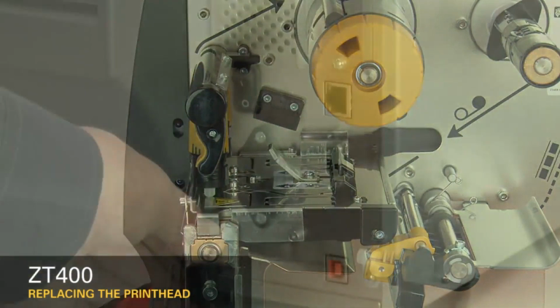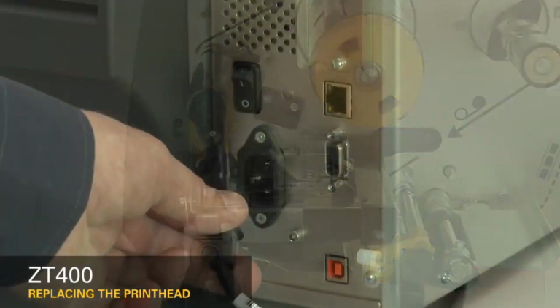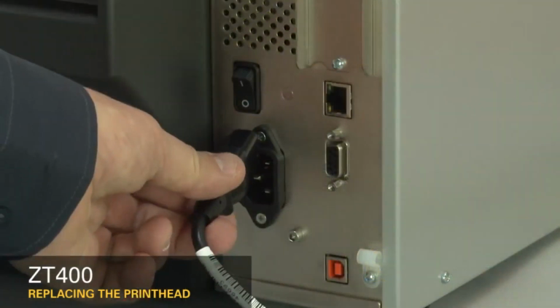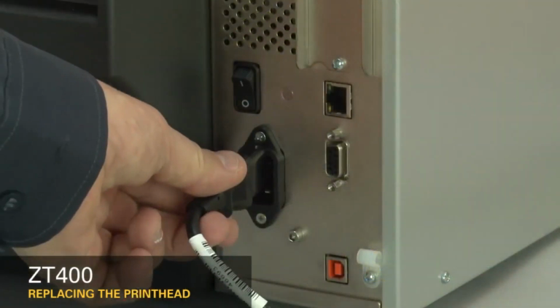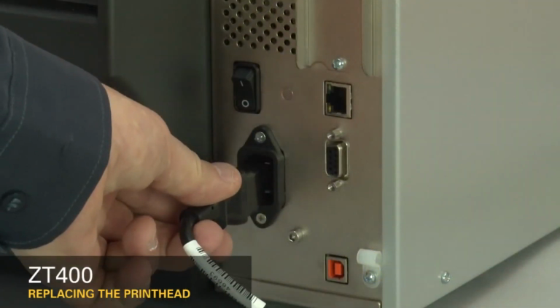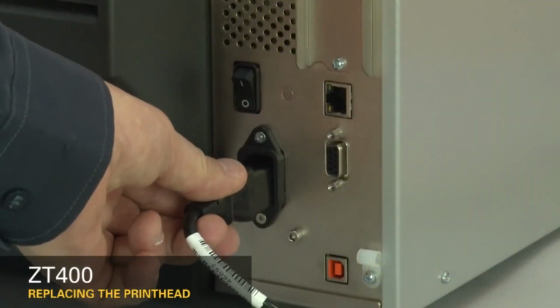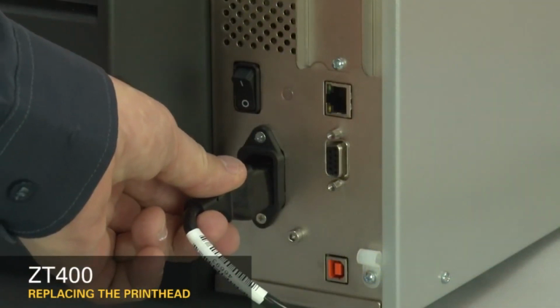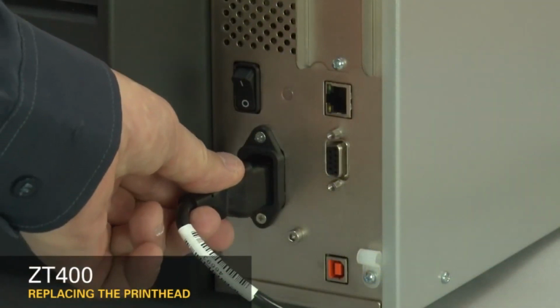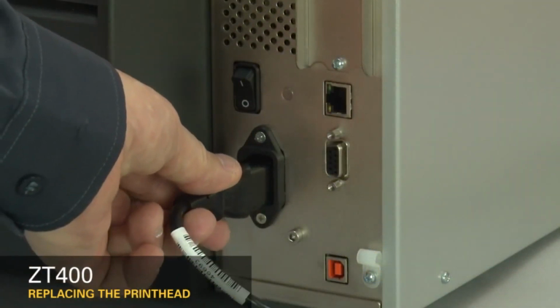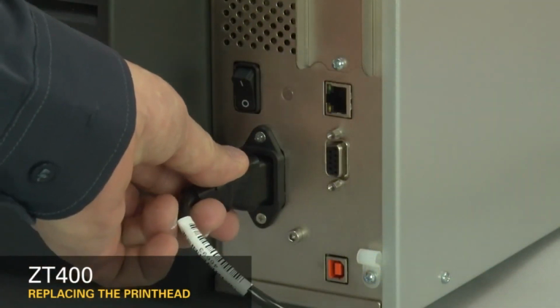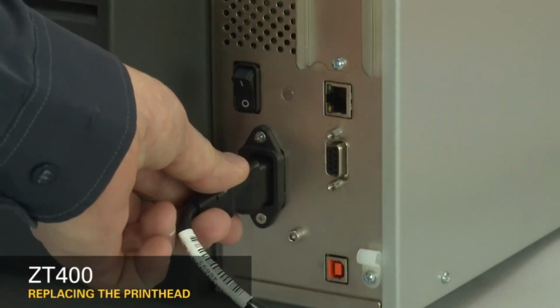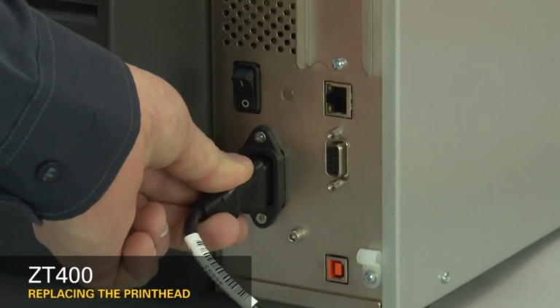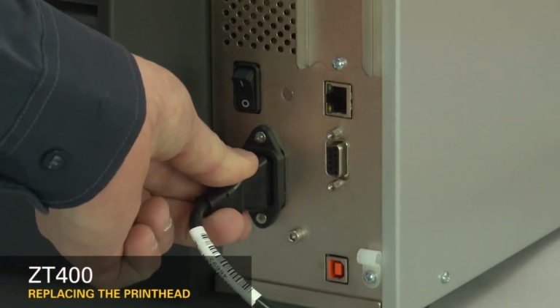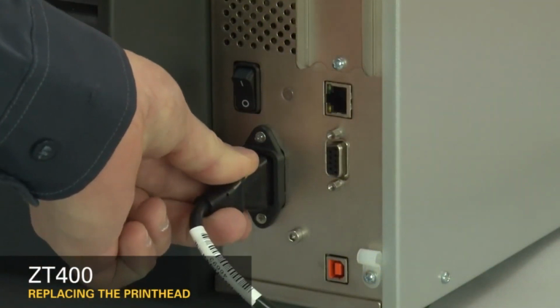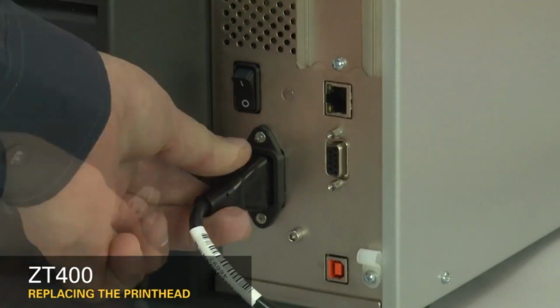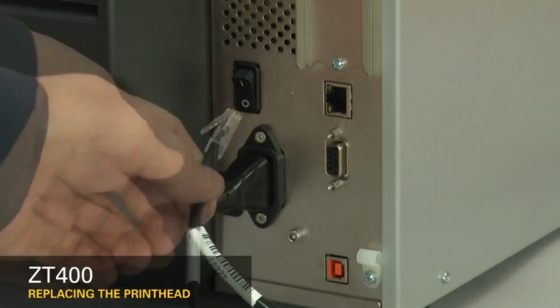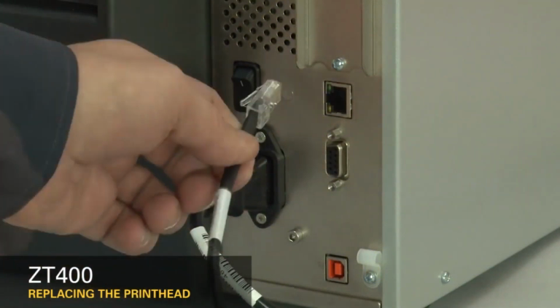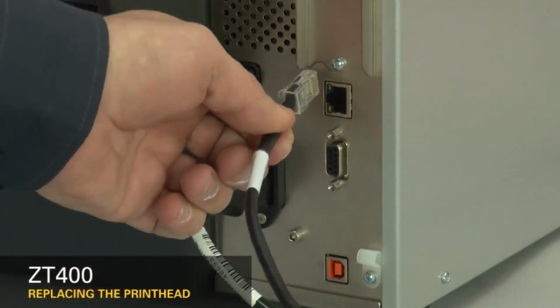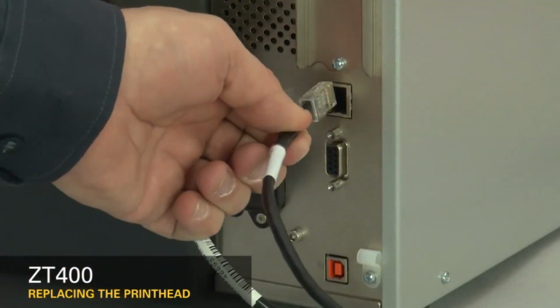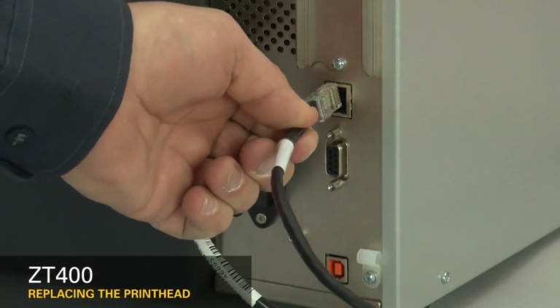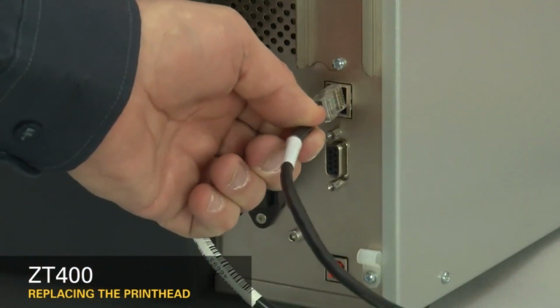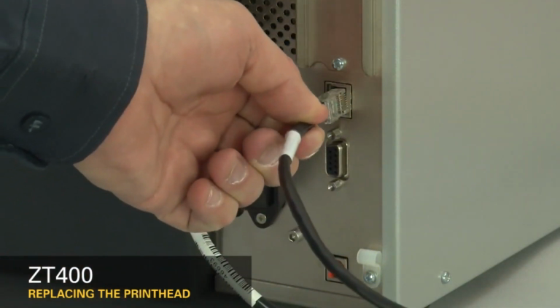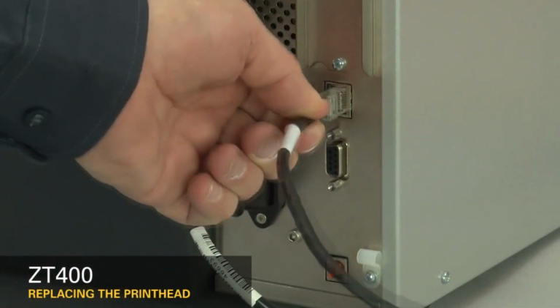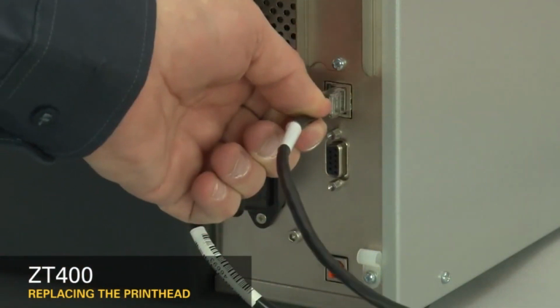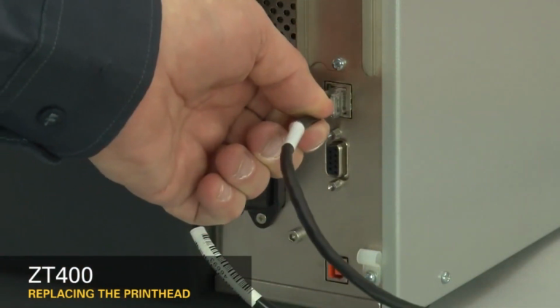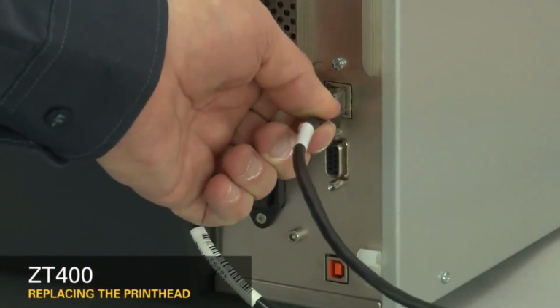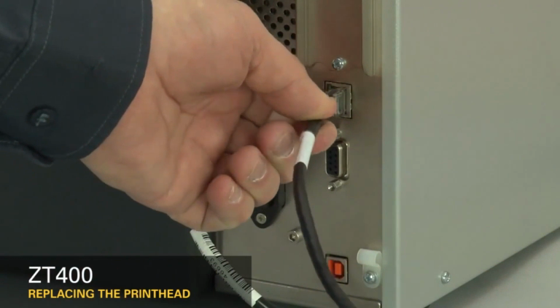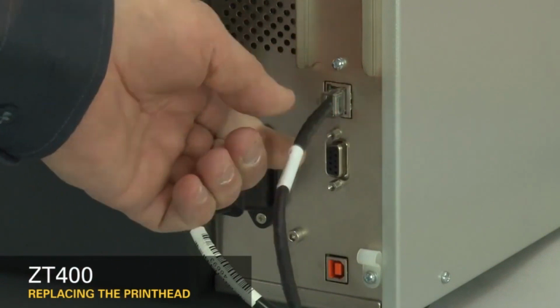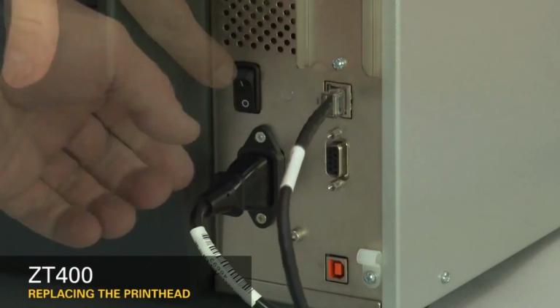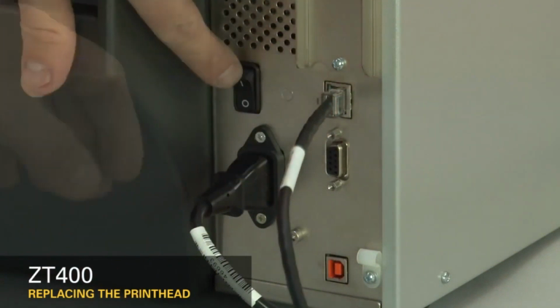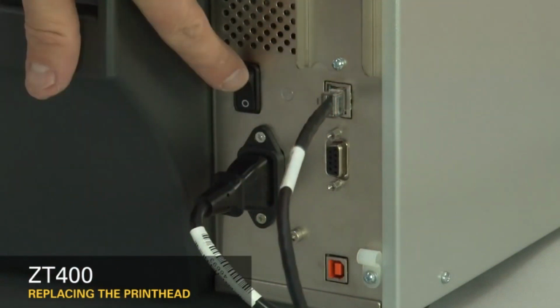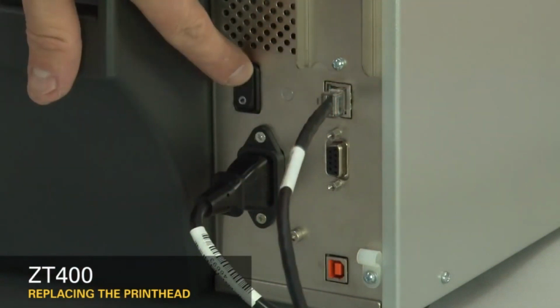Reconnect the AC power and all data cables. Turn on the printer.